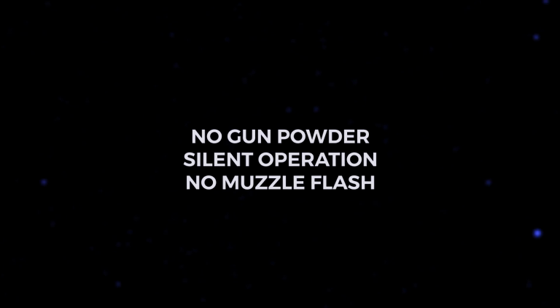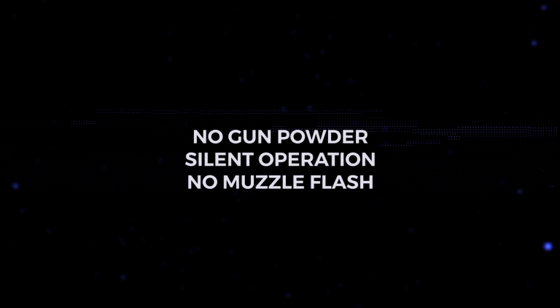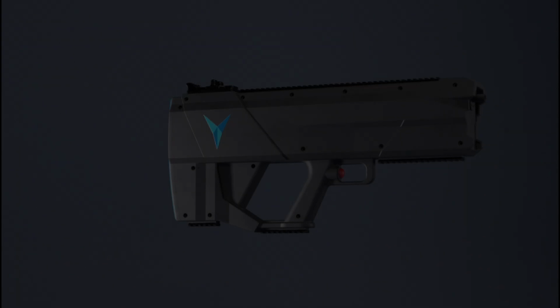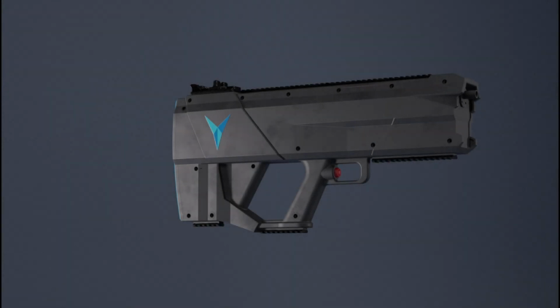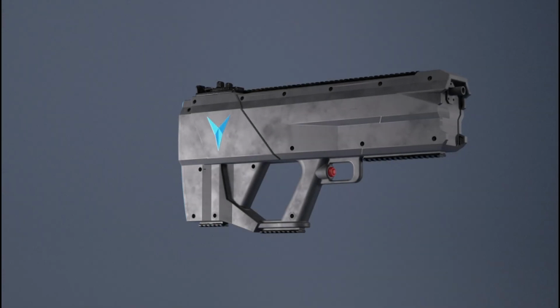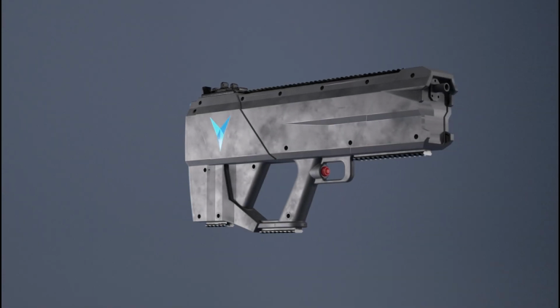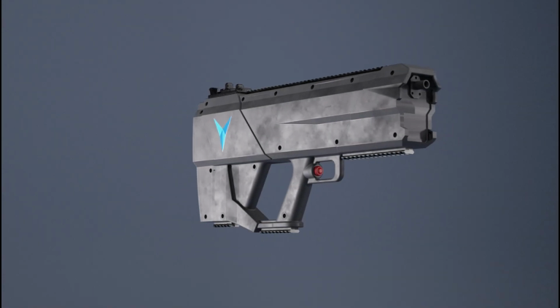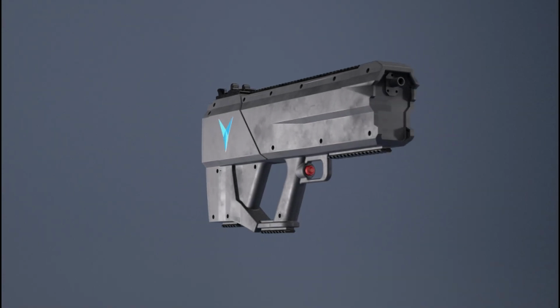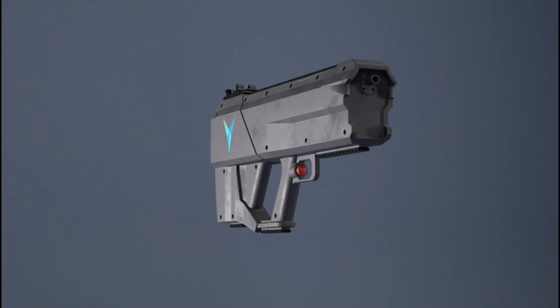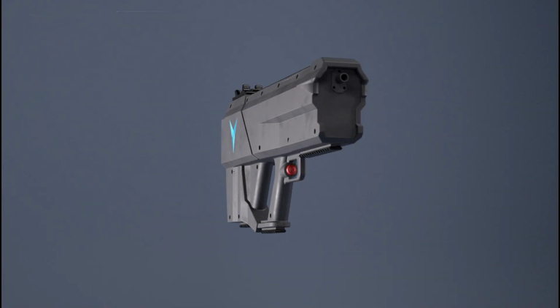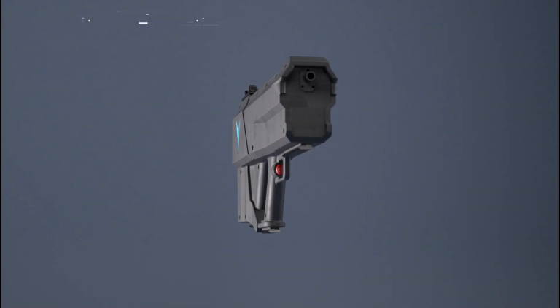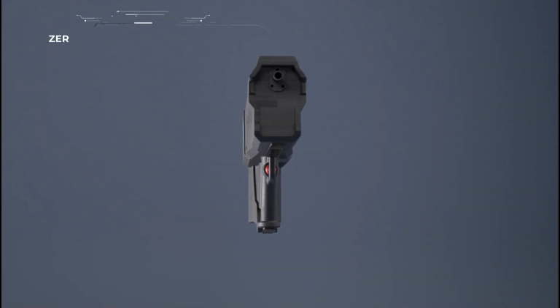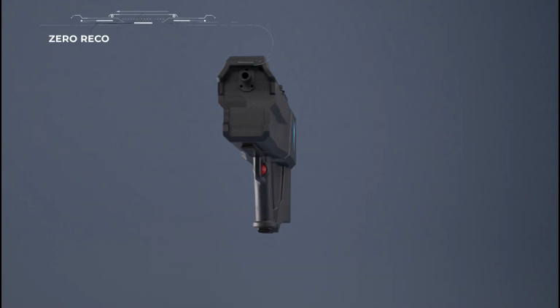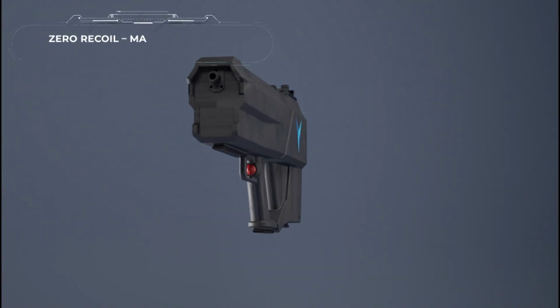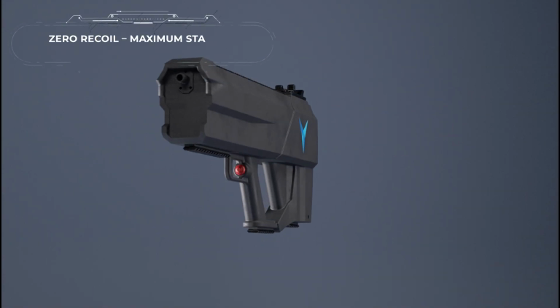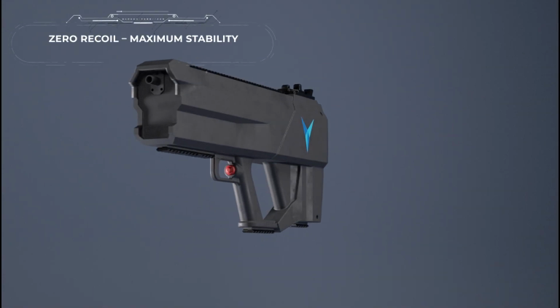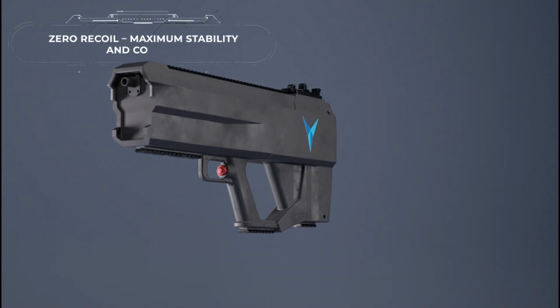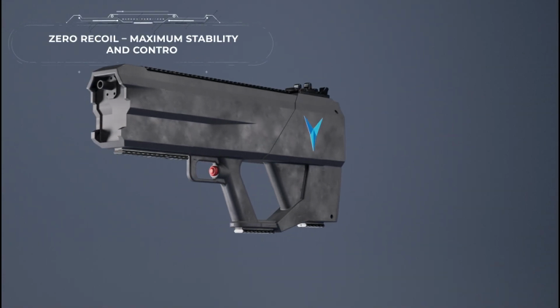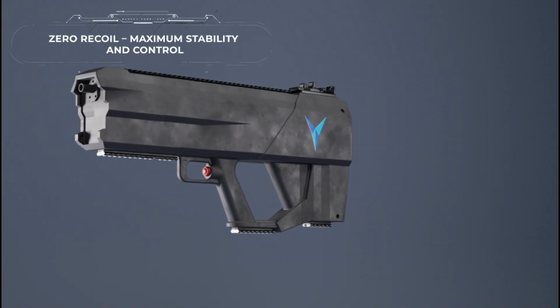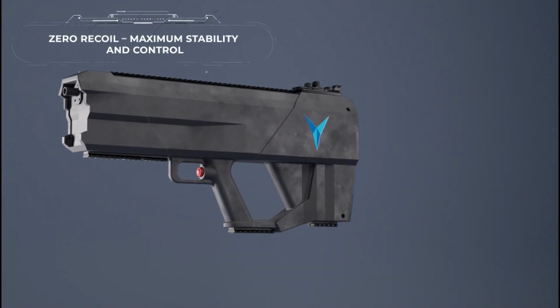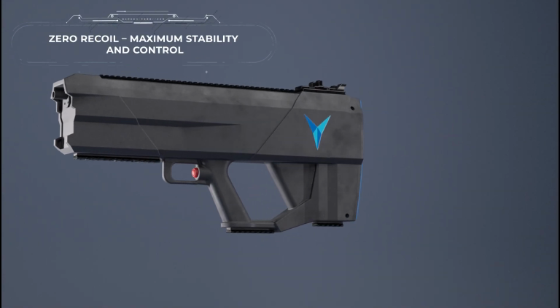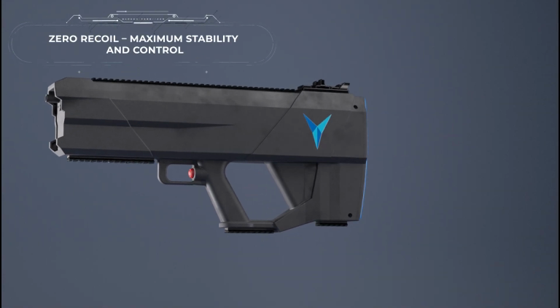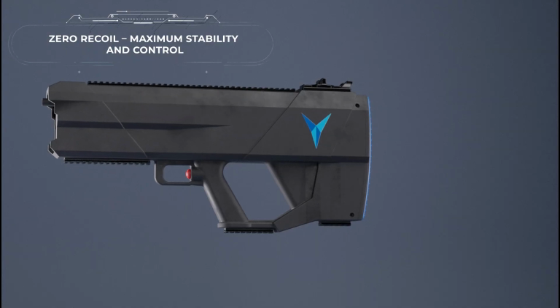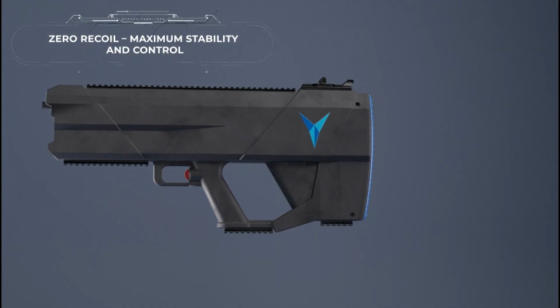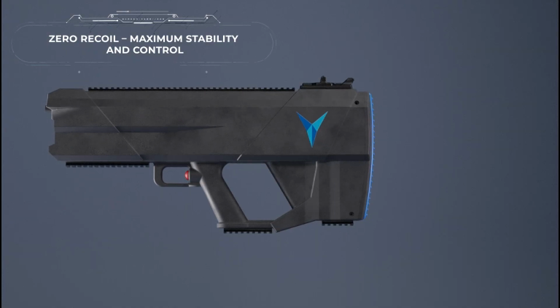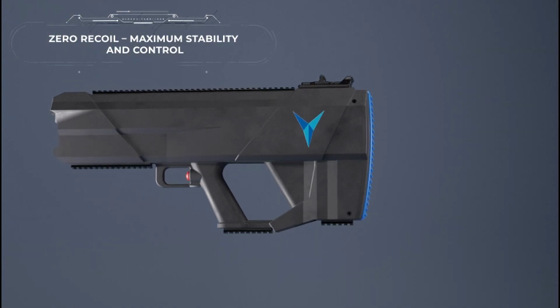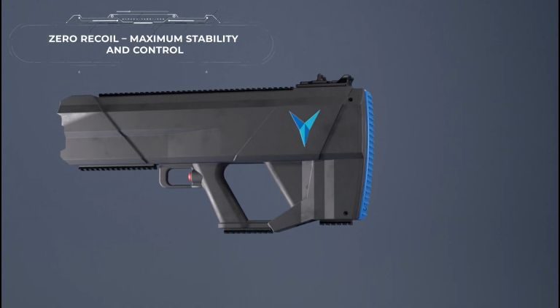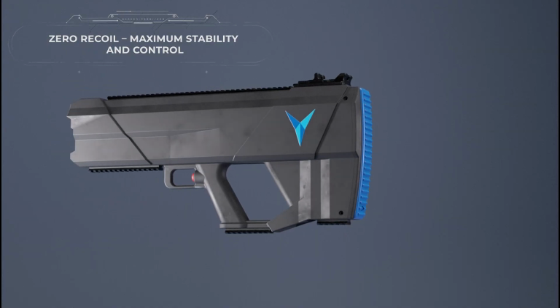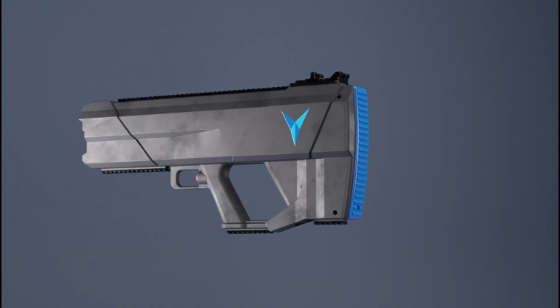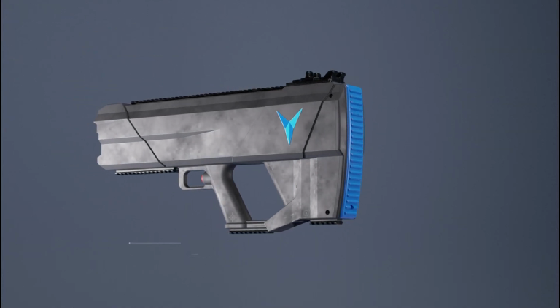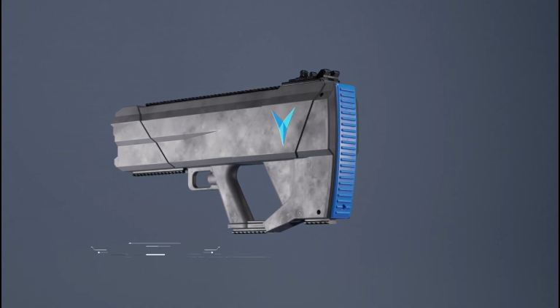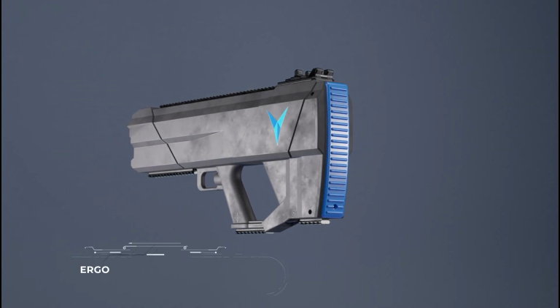Ensuring stealth in any situation. With zero recoil, Y-GUN provides maximum stability and control in the field.